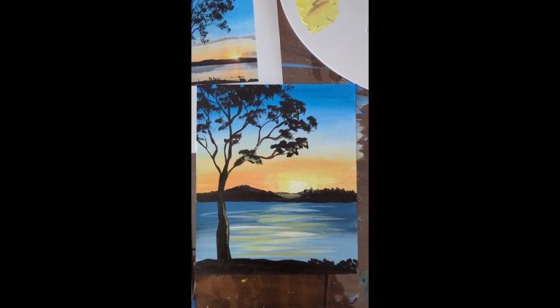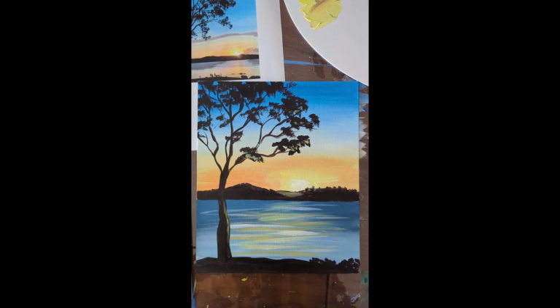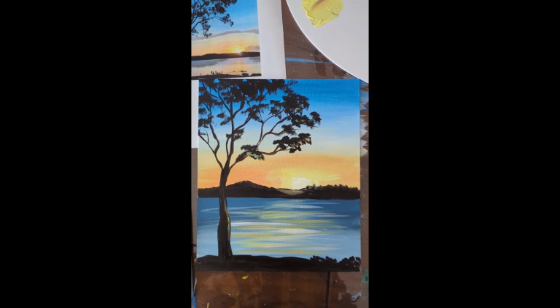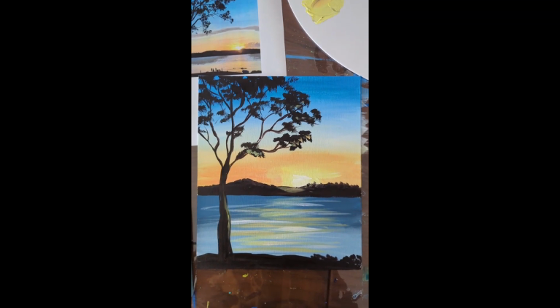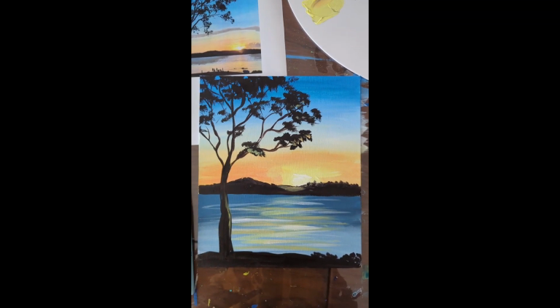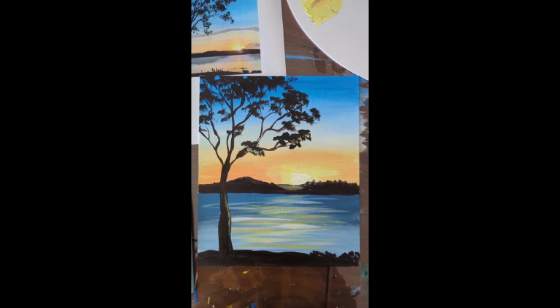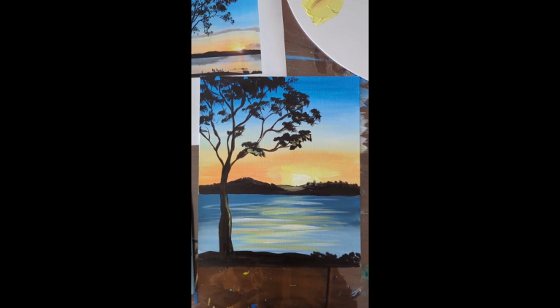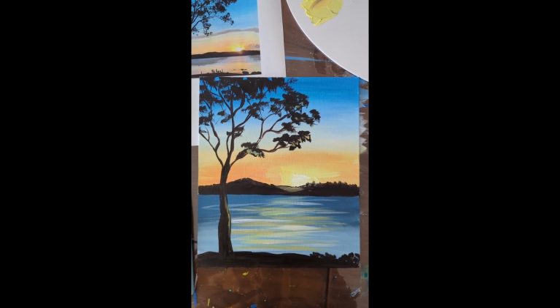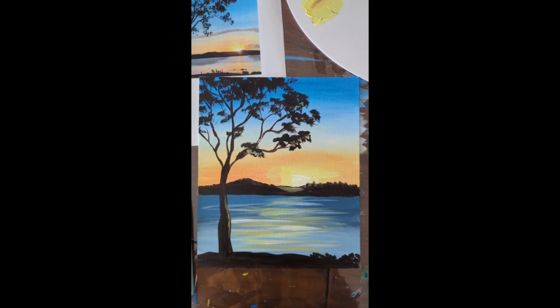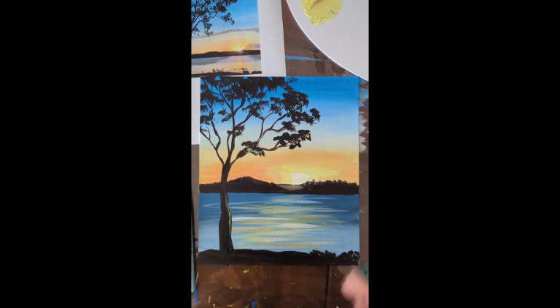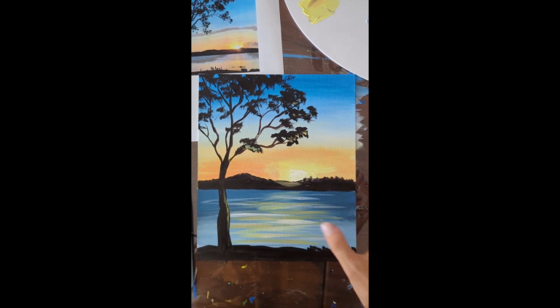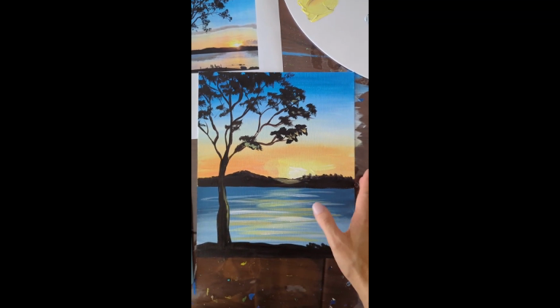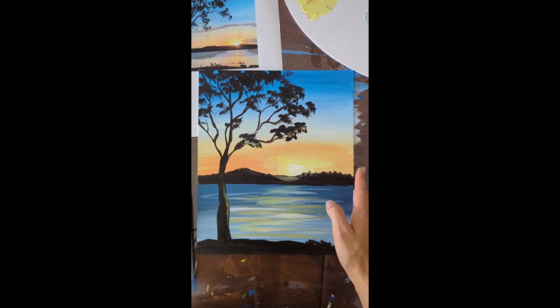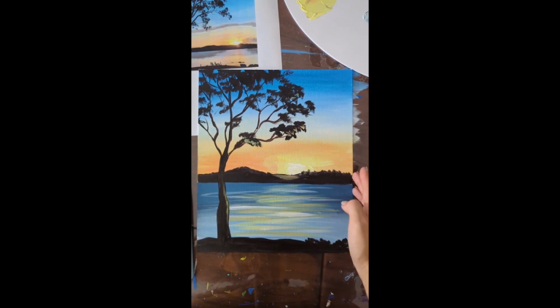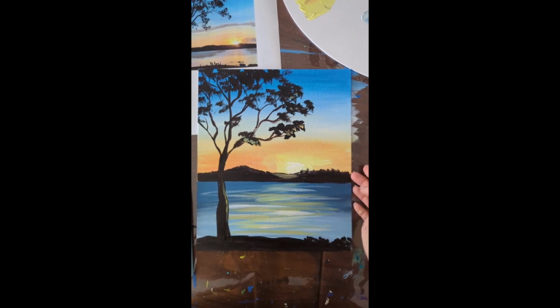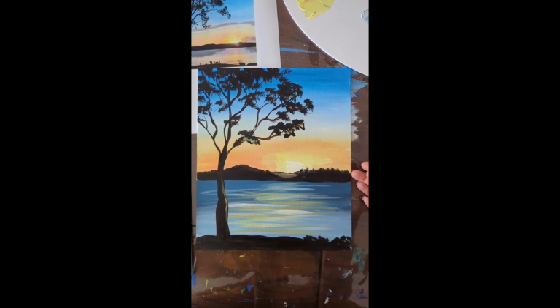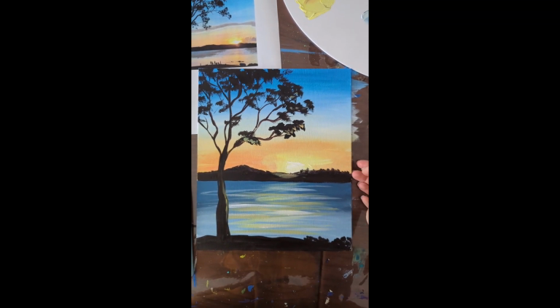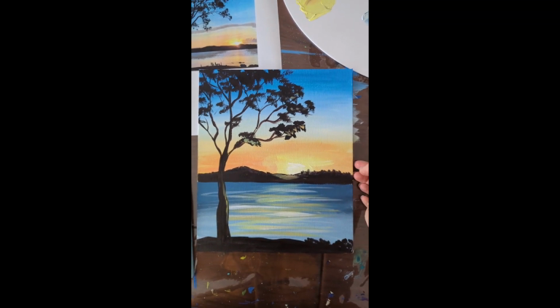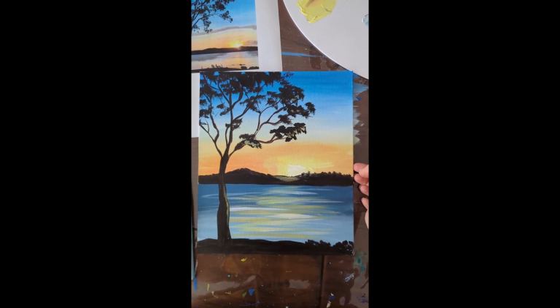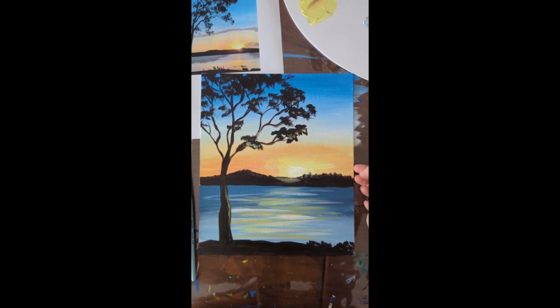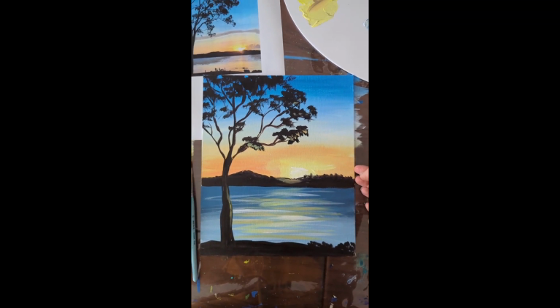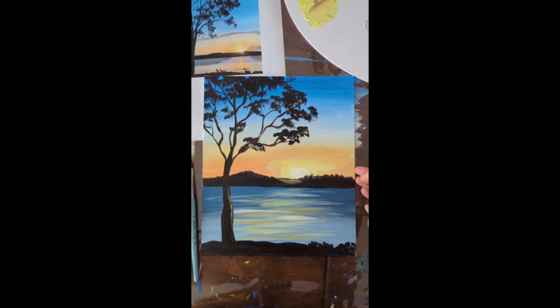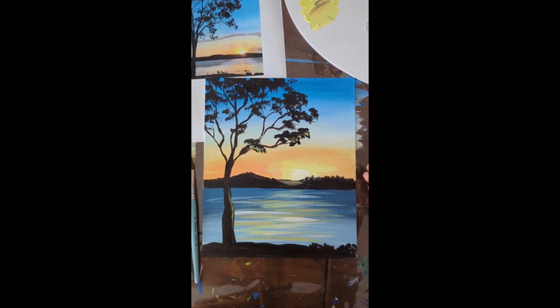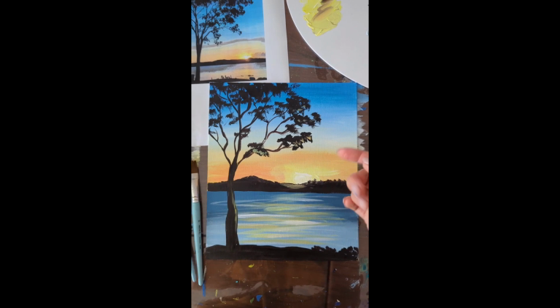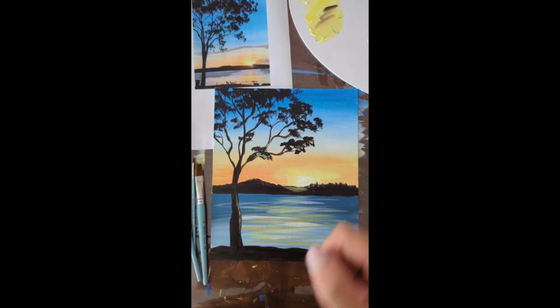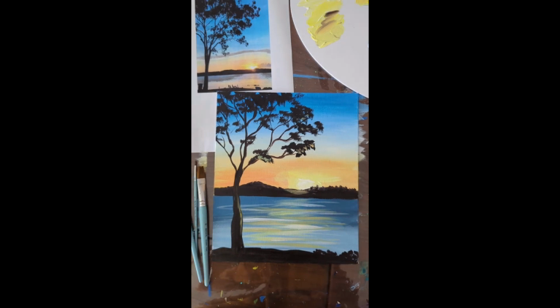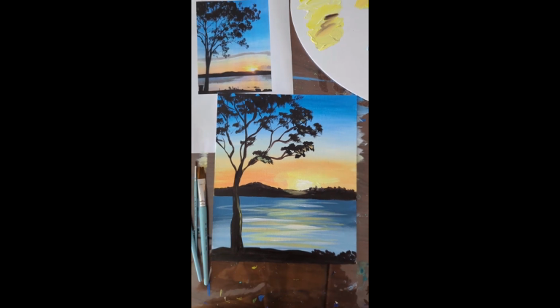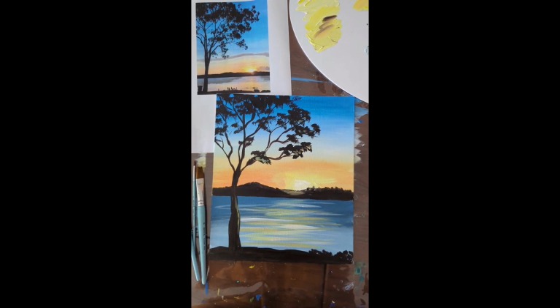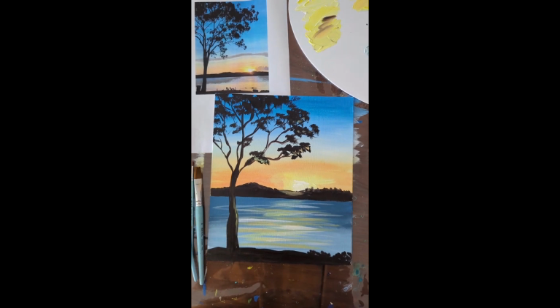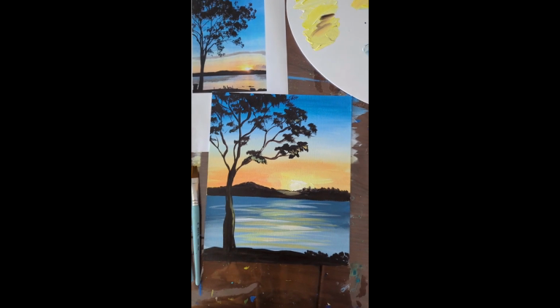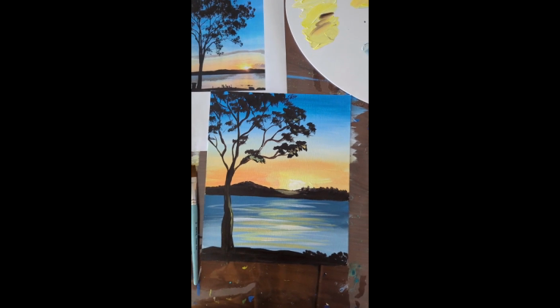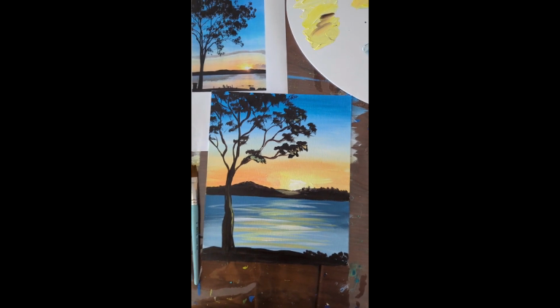Join this simple video tutorial to create your Awunga Lake sunset painting. Let's start!